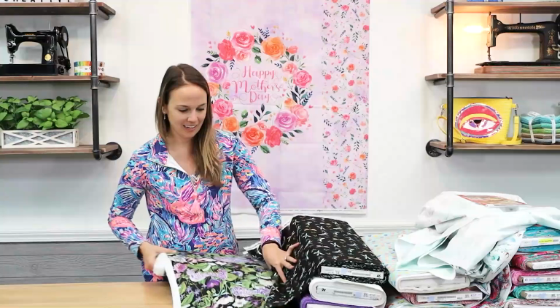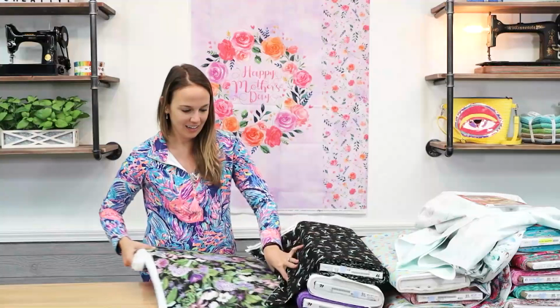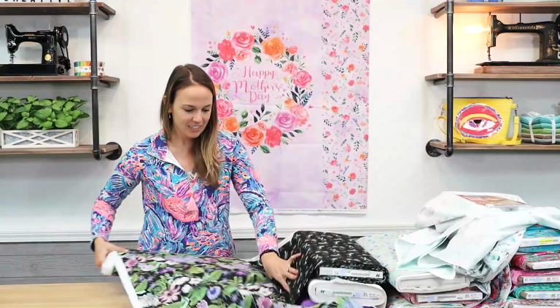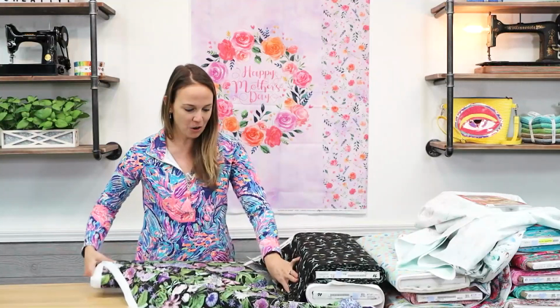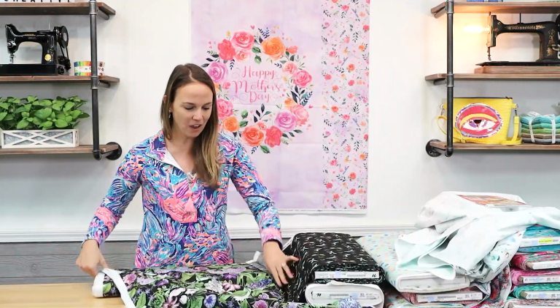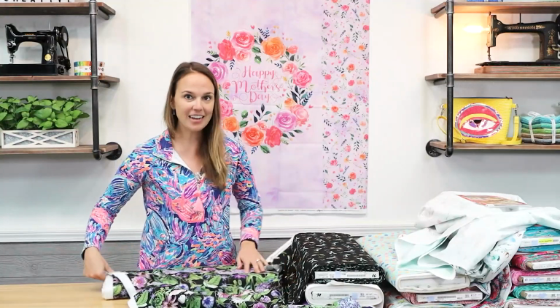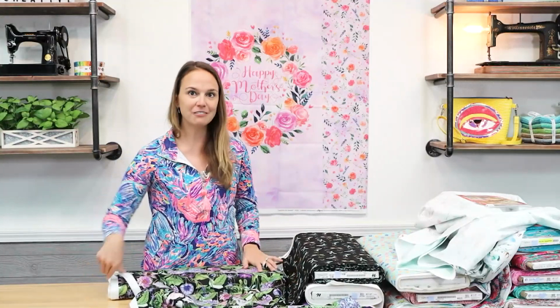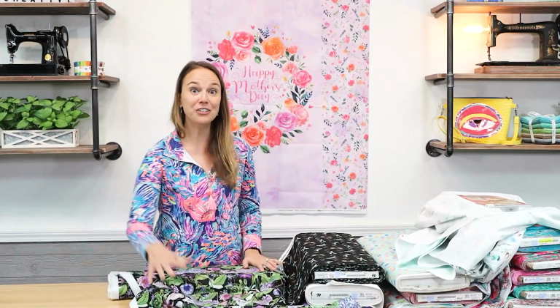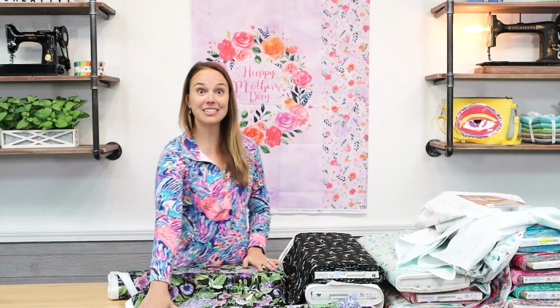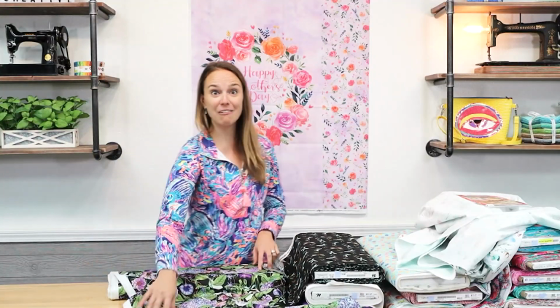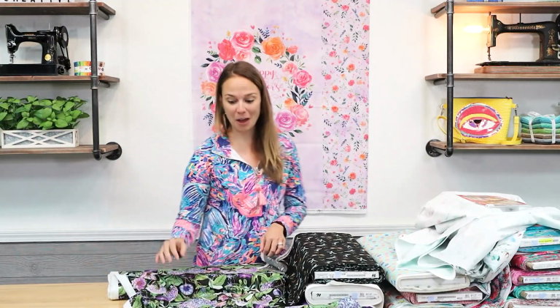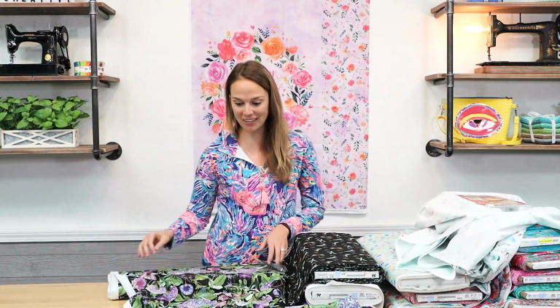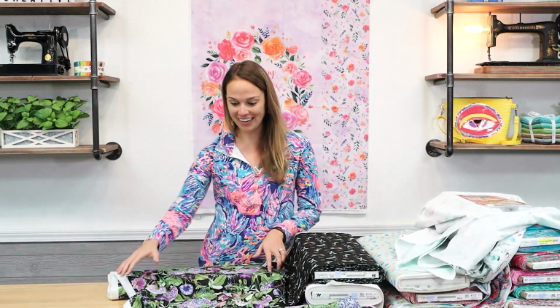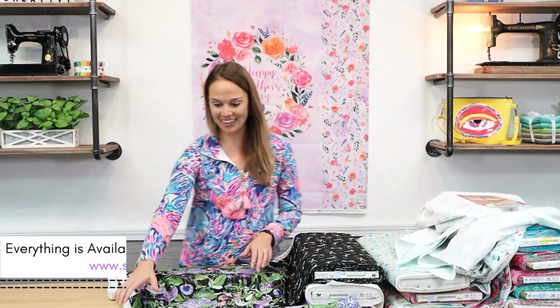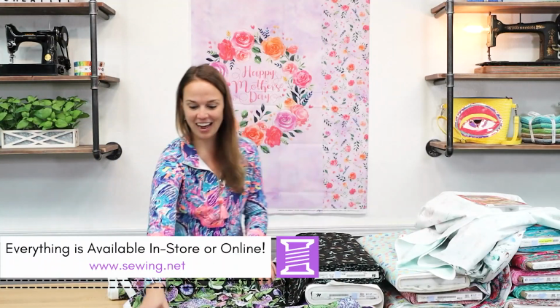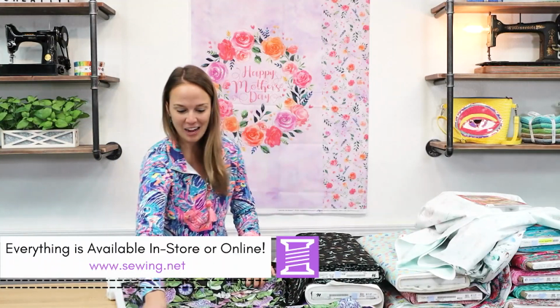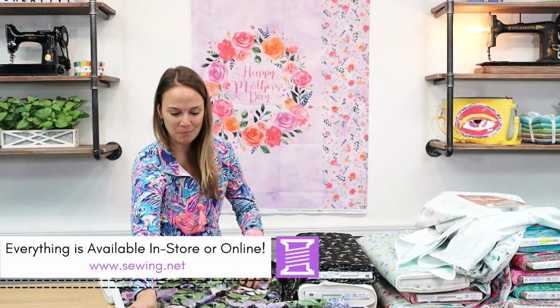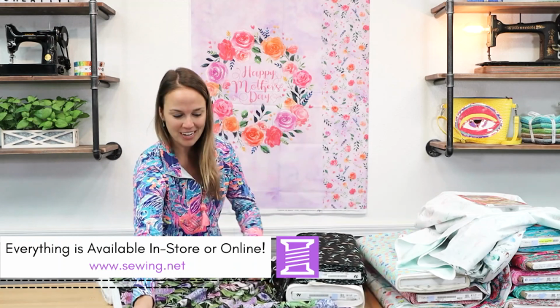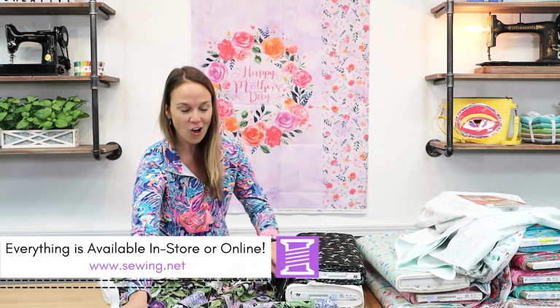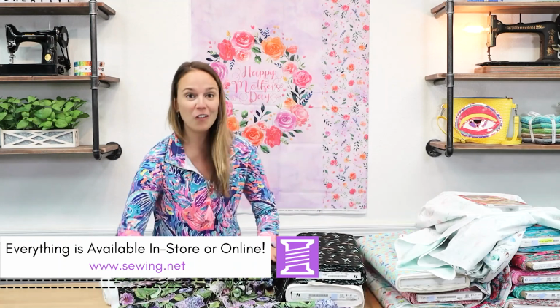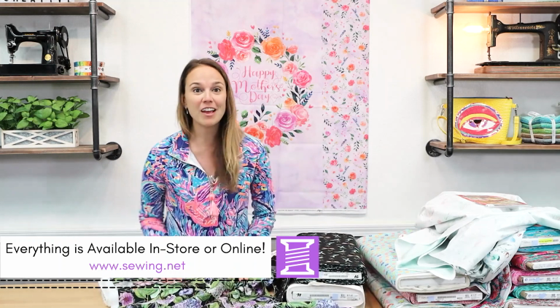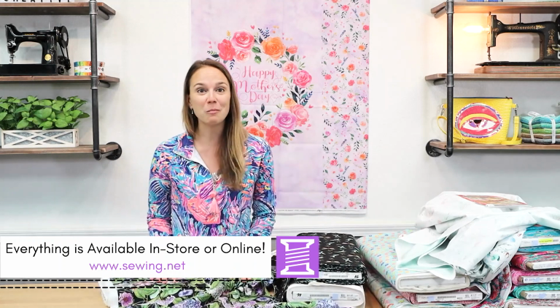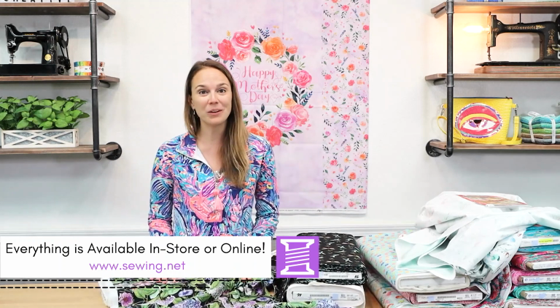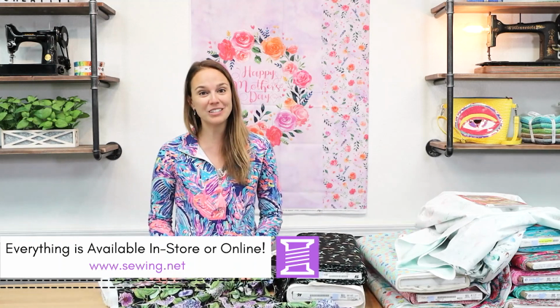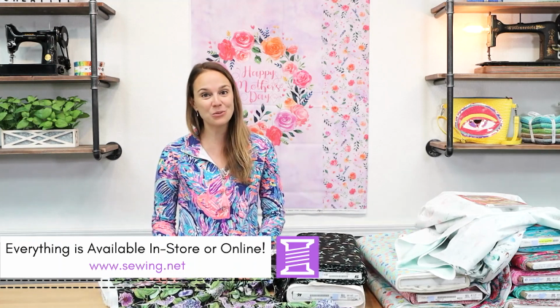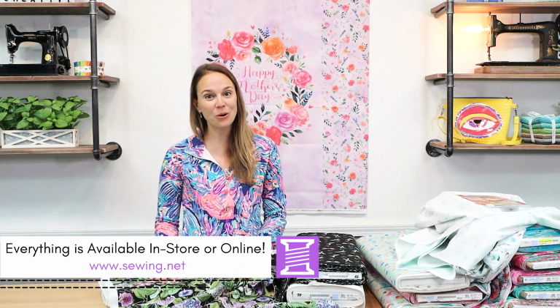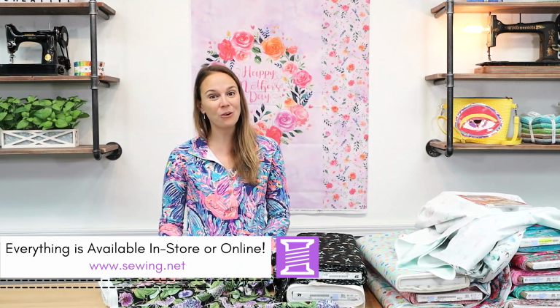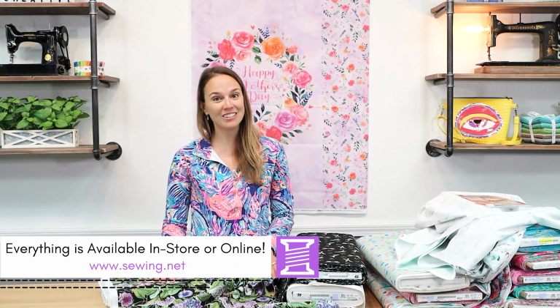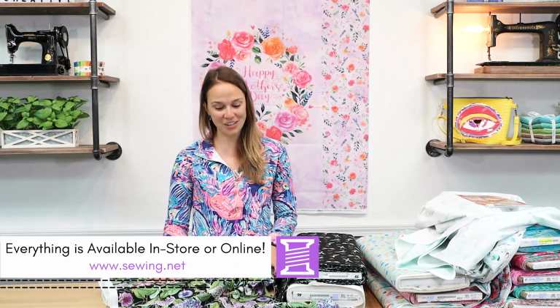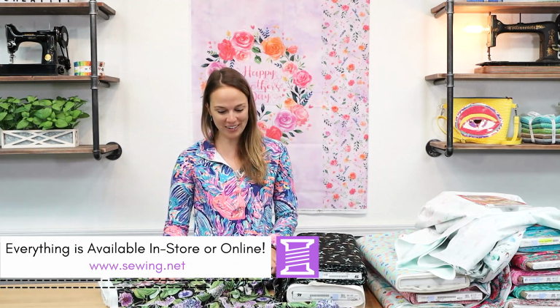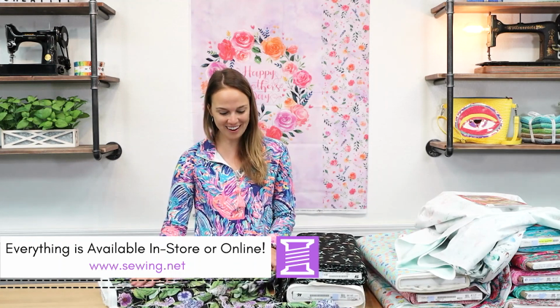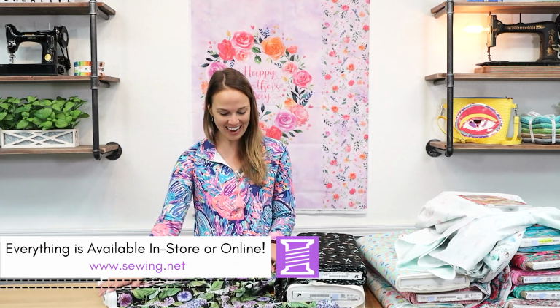Lots of new stuff coming in. It's all available in-store or on Sewing.net. Thank you so much for watching this video.